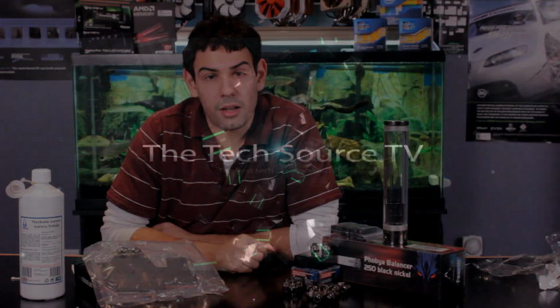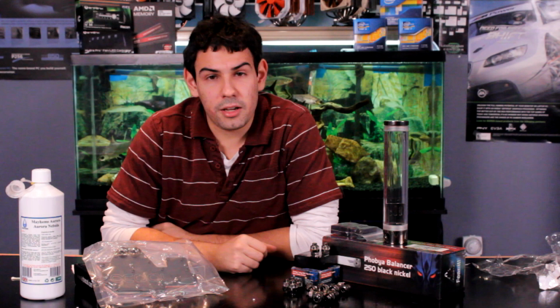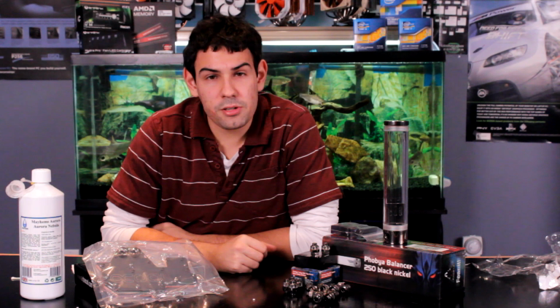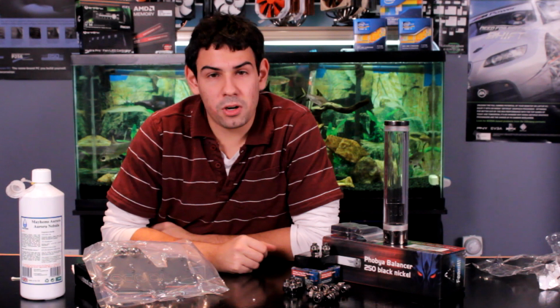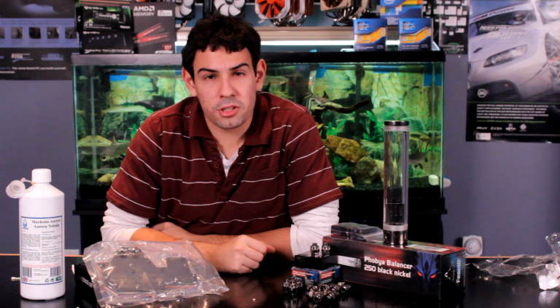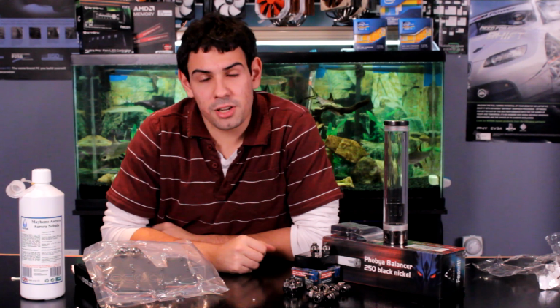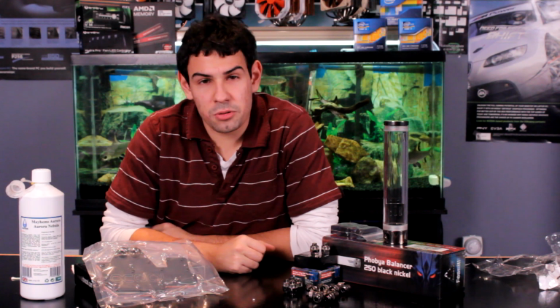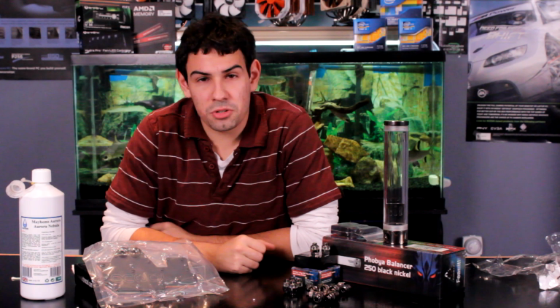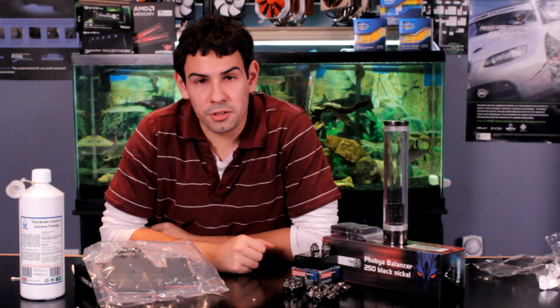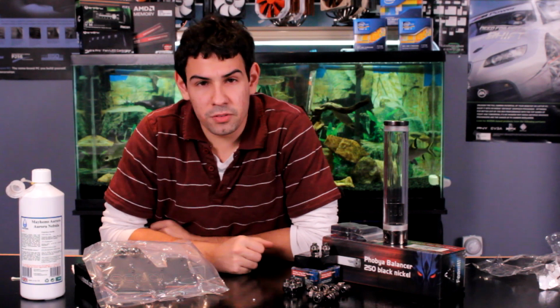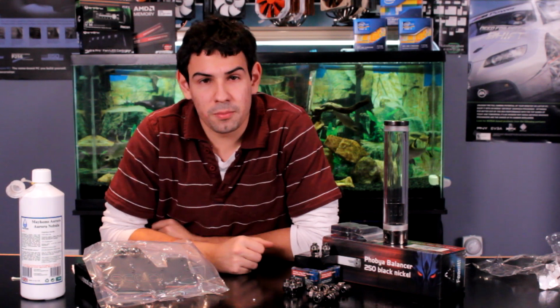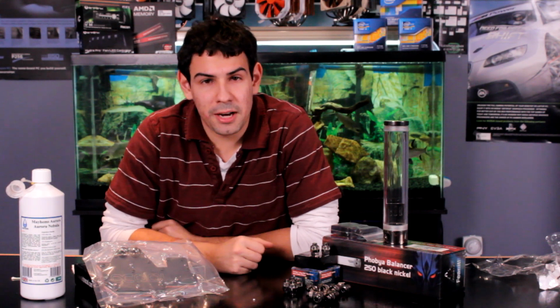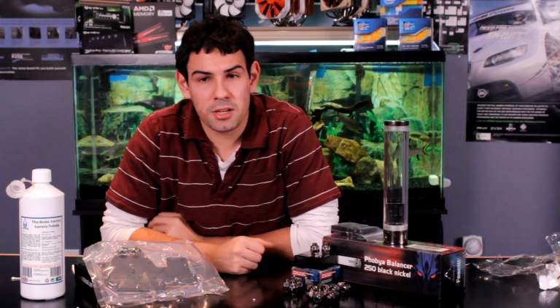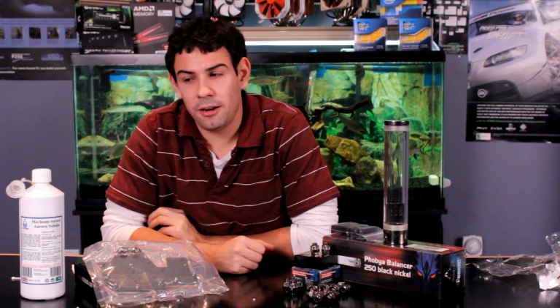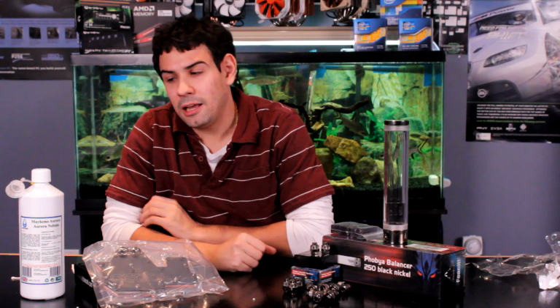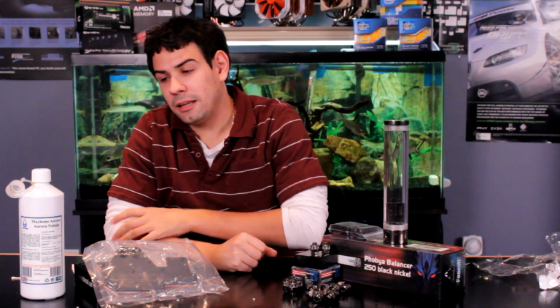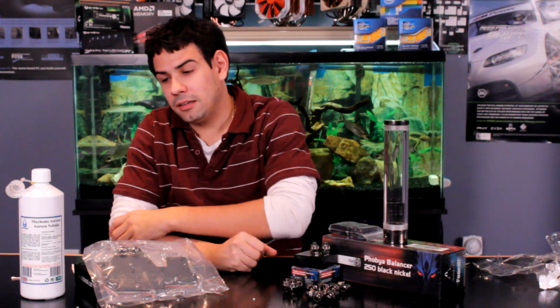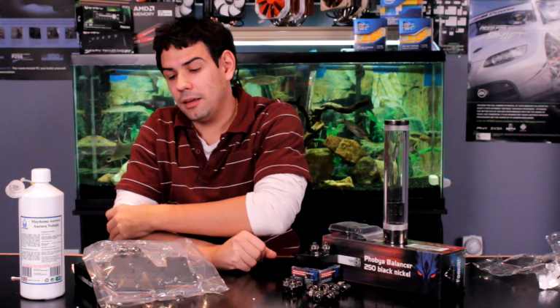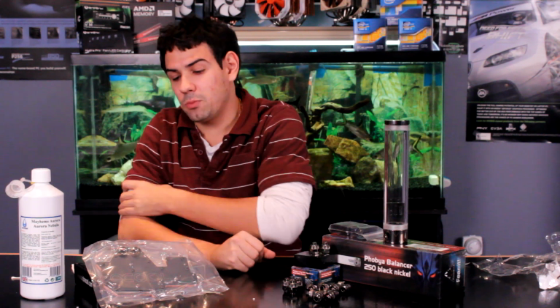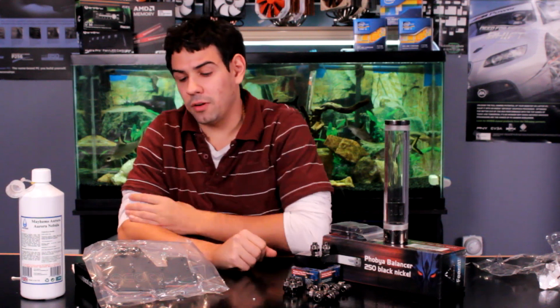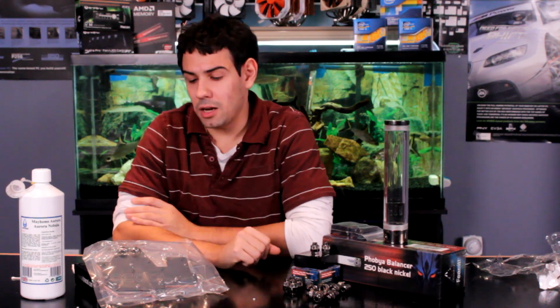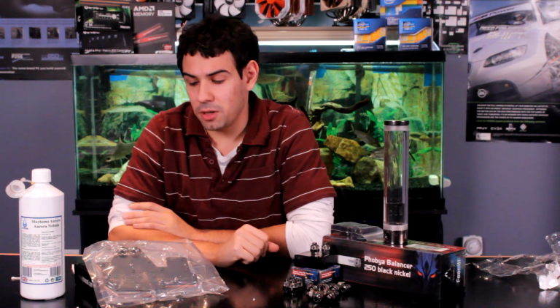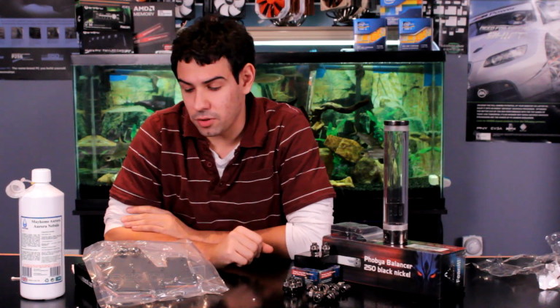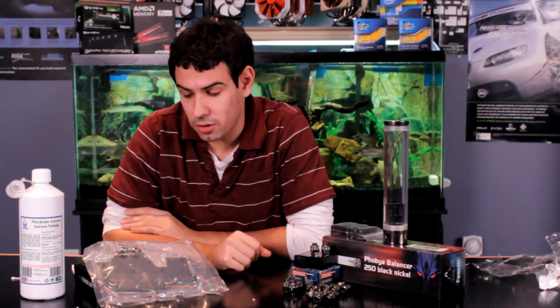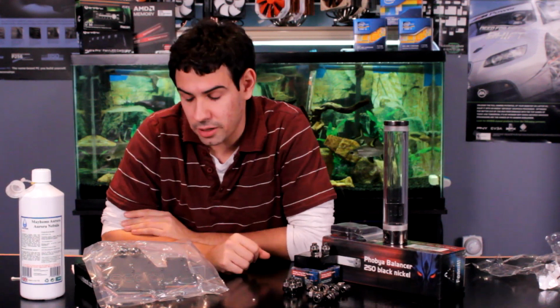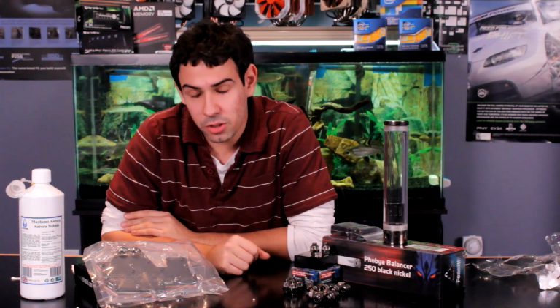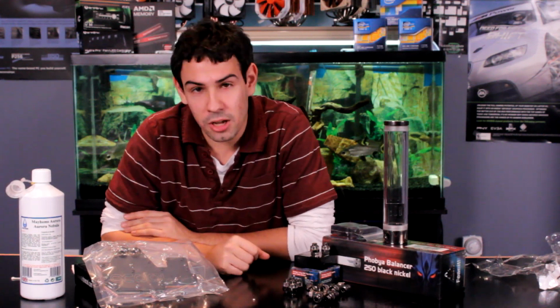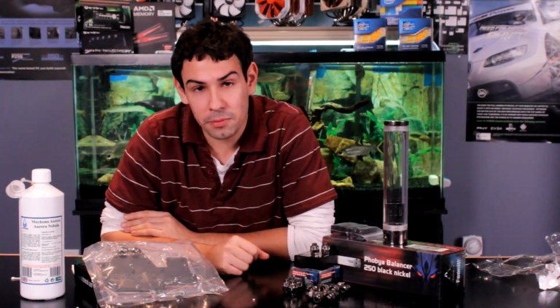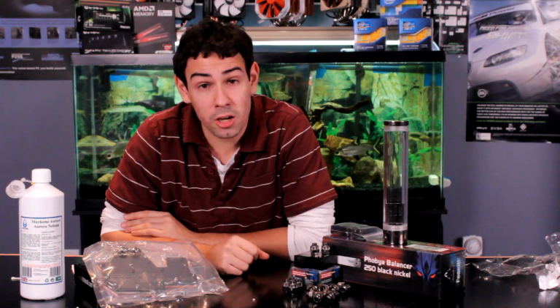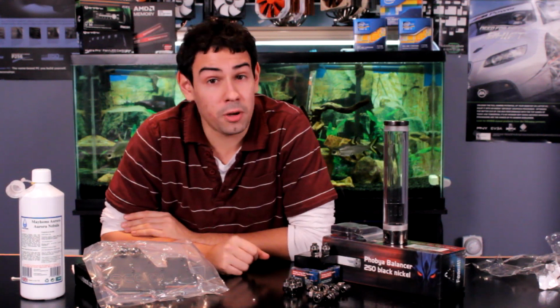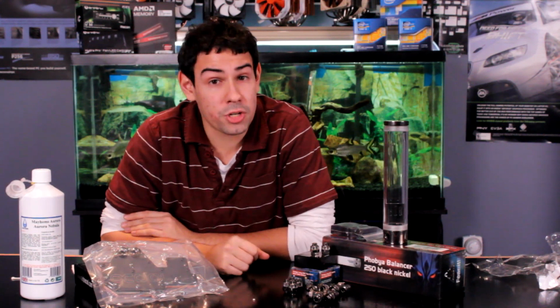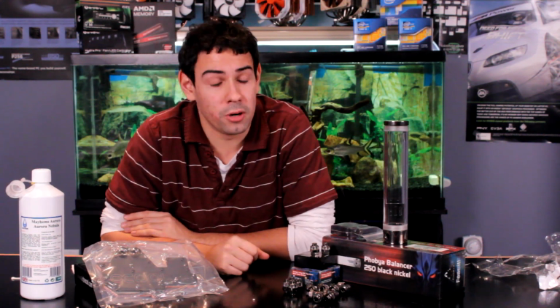Hey guys, welcome to TechSource.TV. My name is Dan and today it's more like an update video on what's up to come on the show.